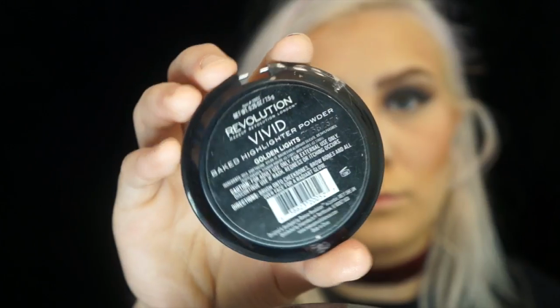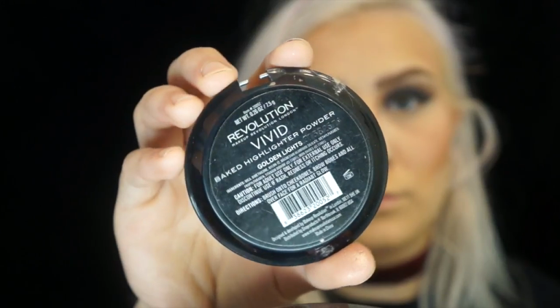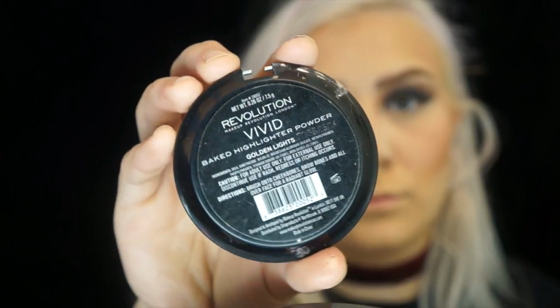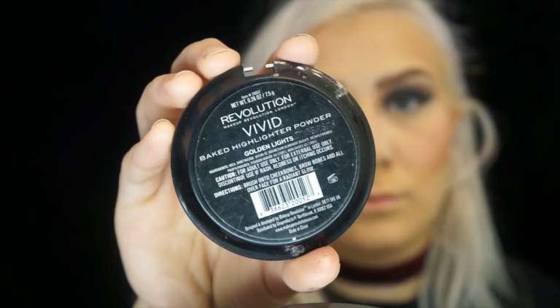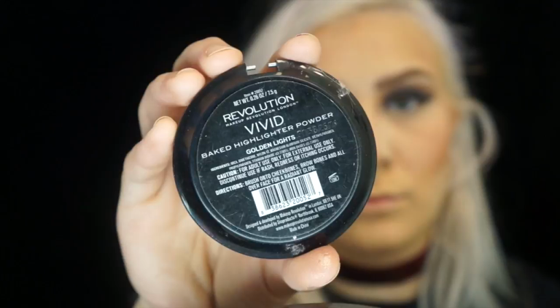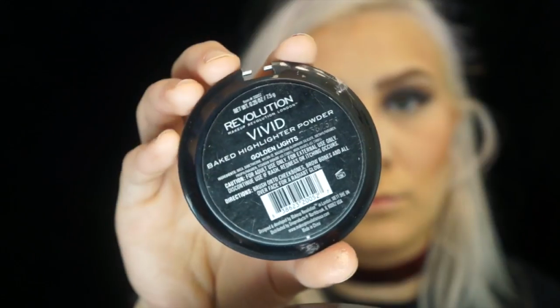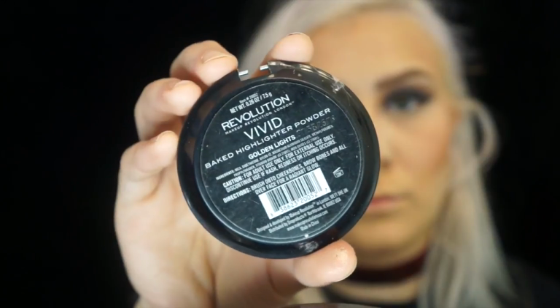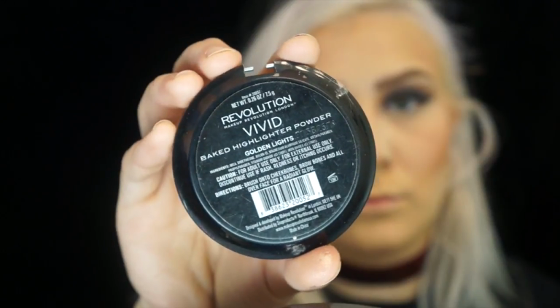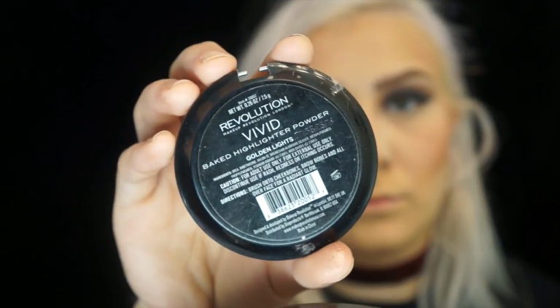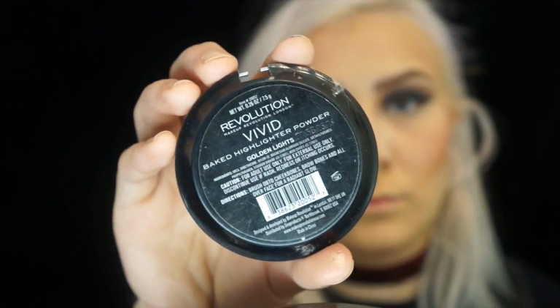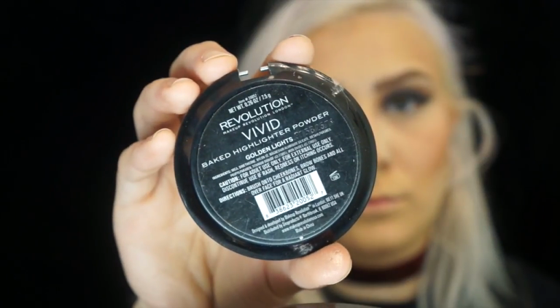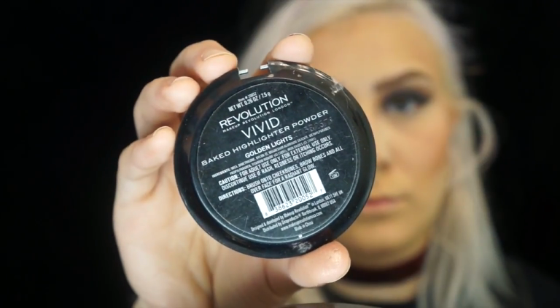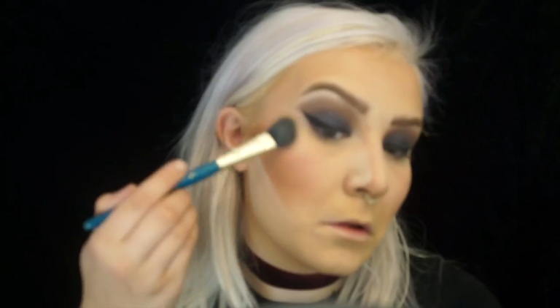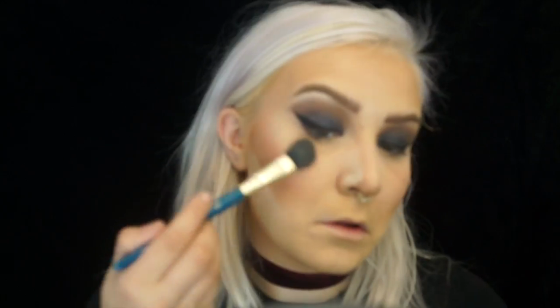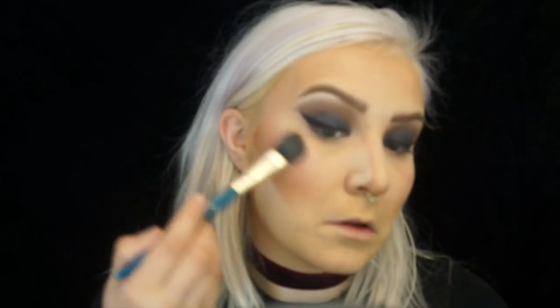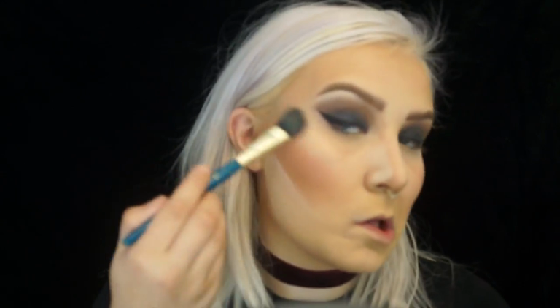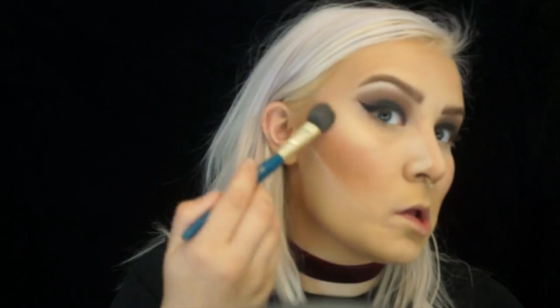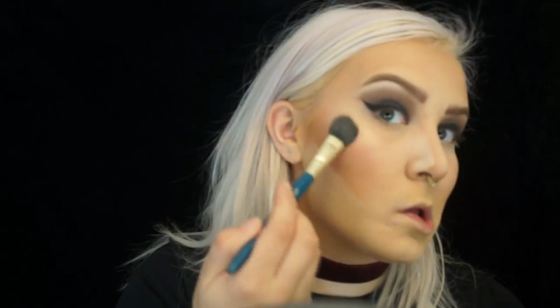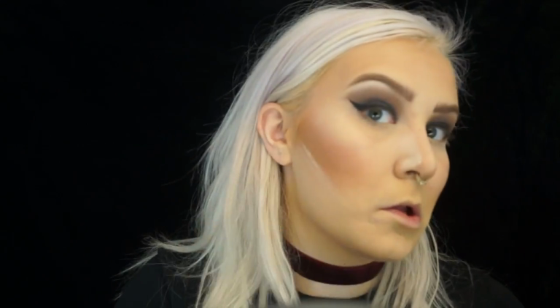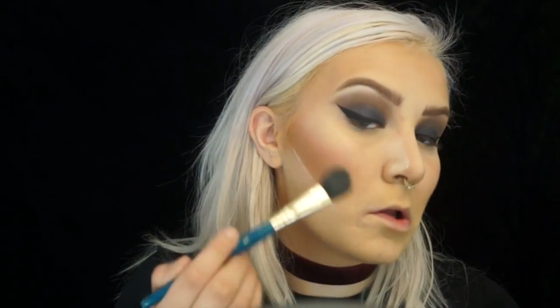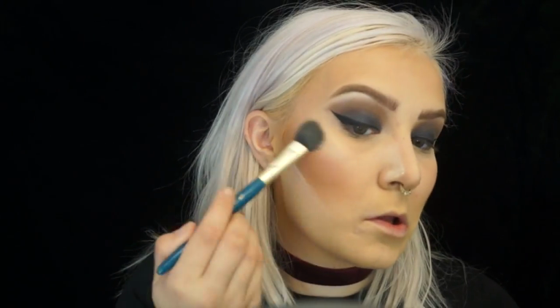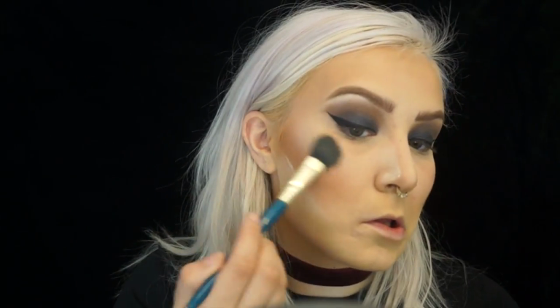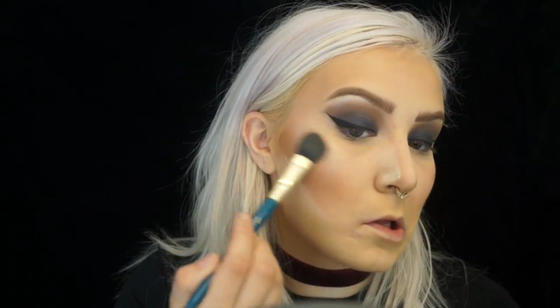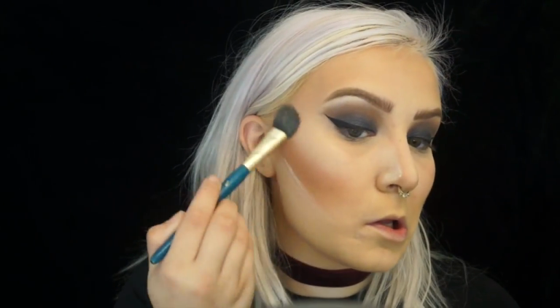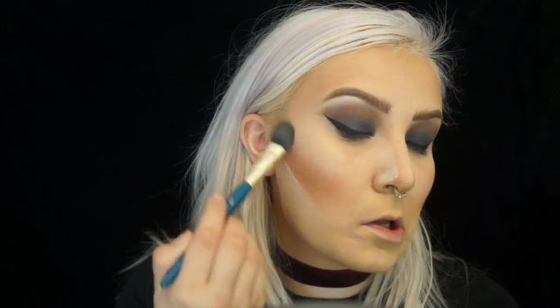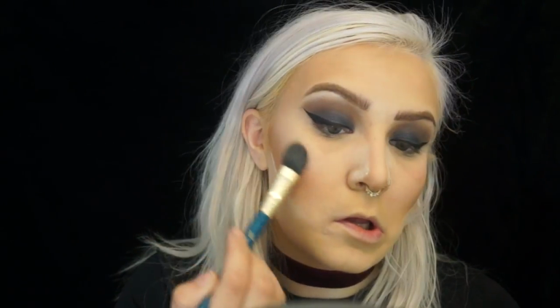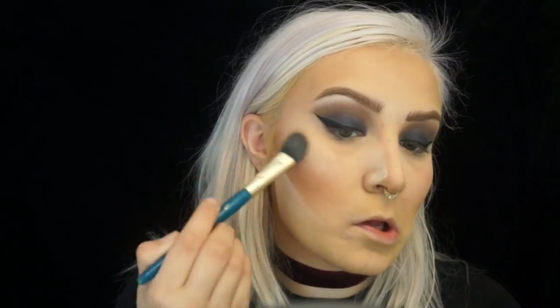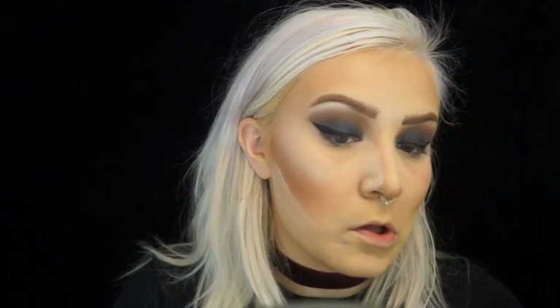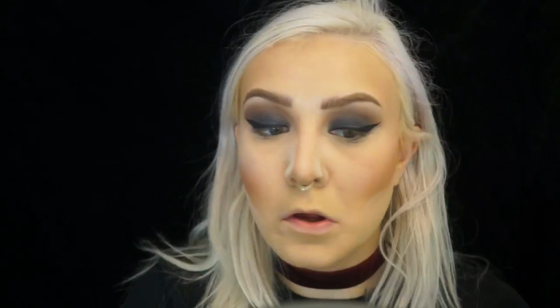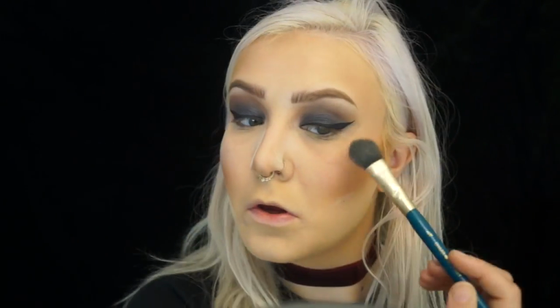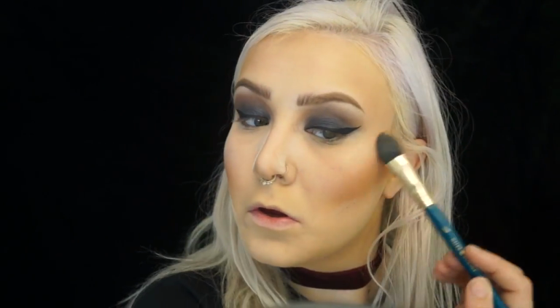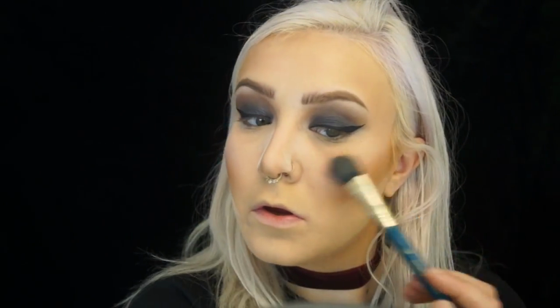Then I'm going to highlight using this Makeup Revolution bake highlighter in the color Golden Lights.